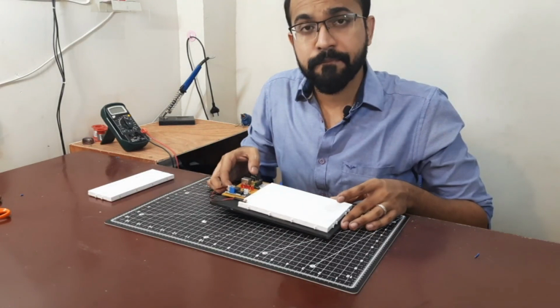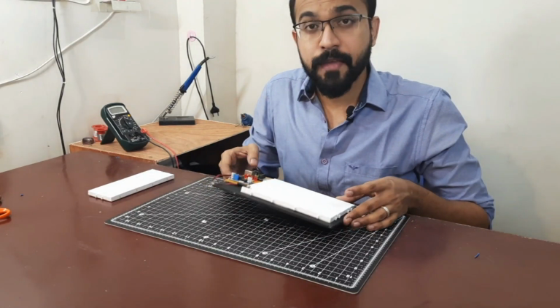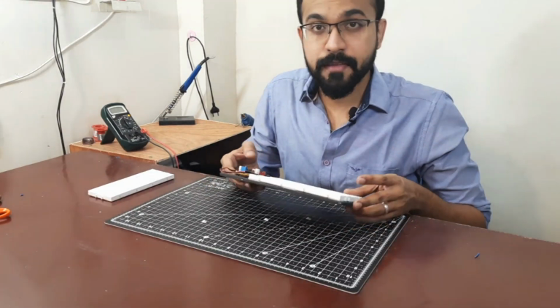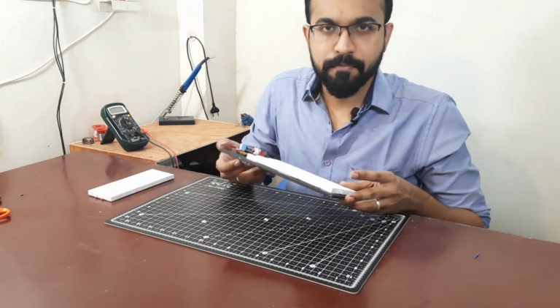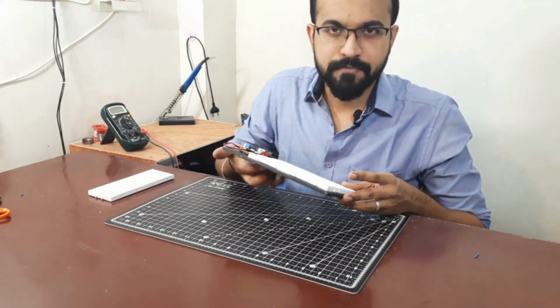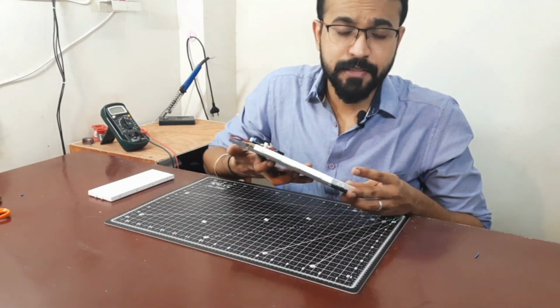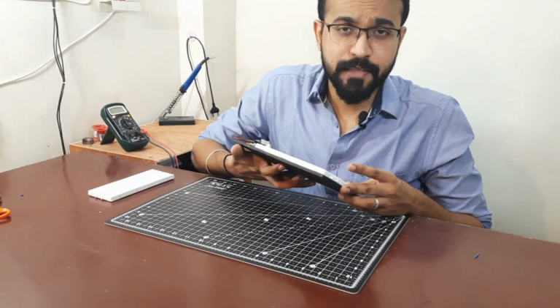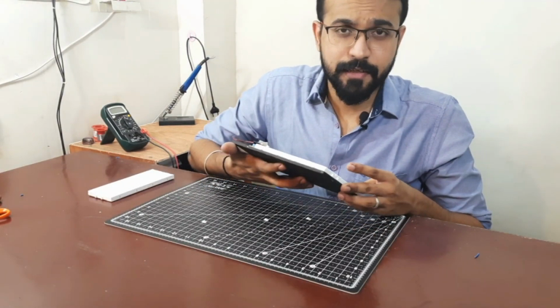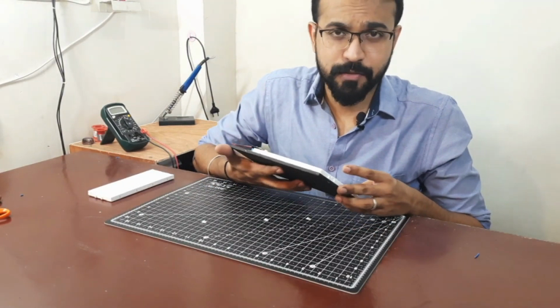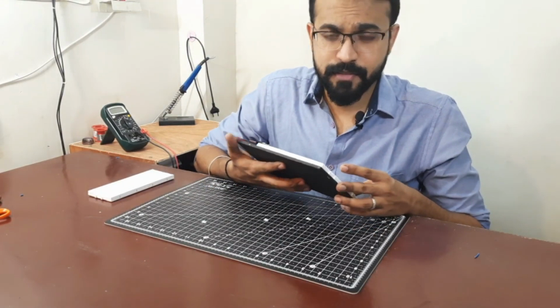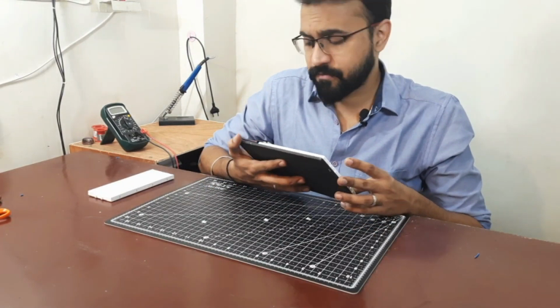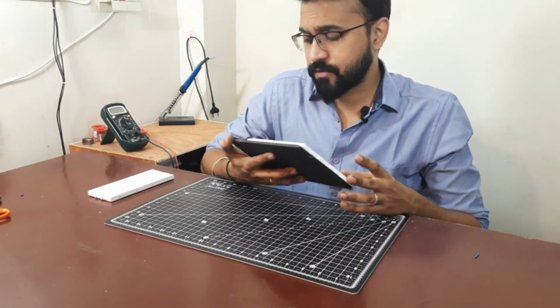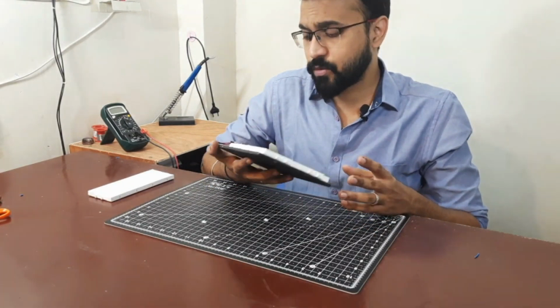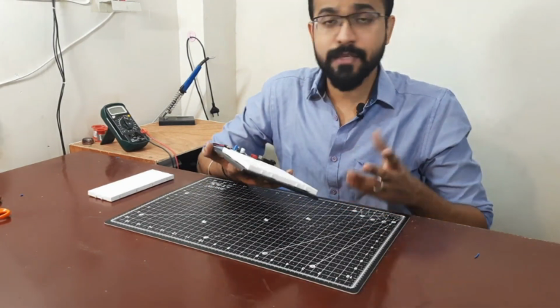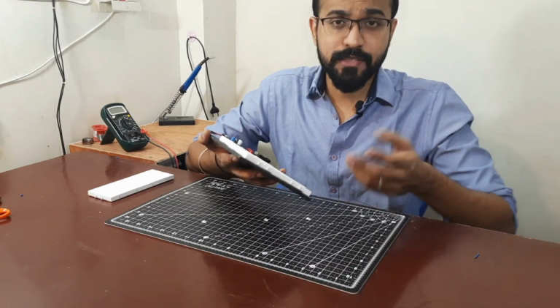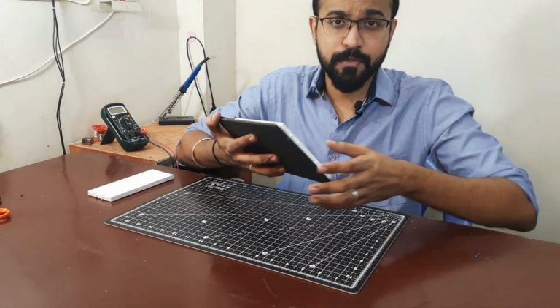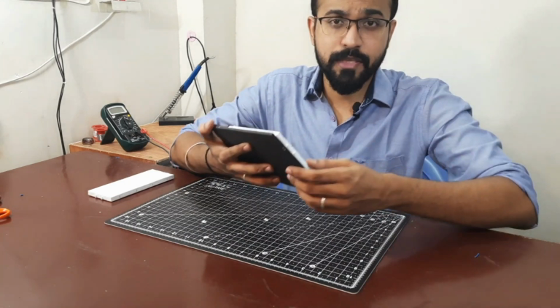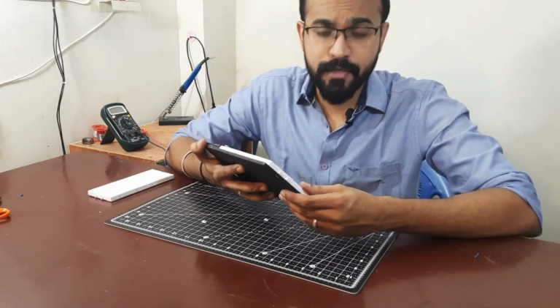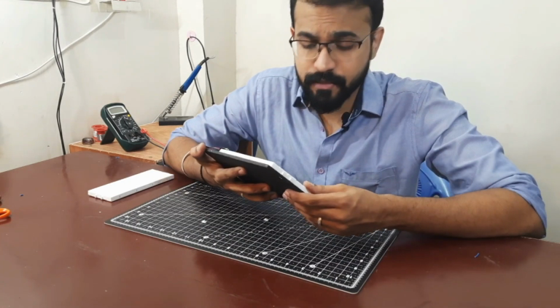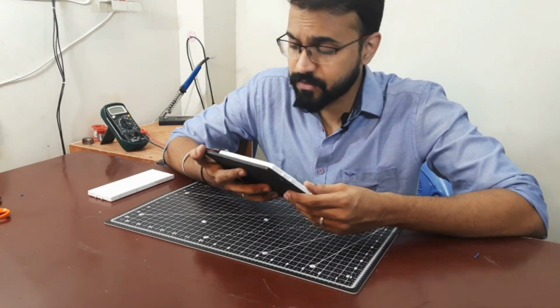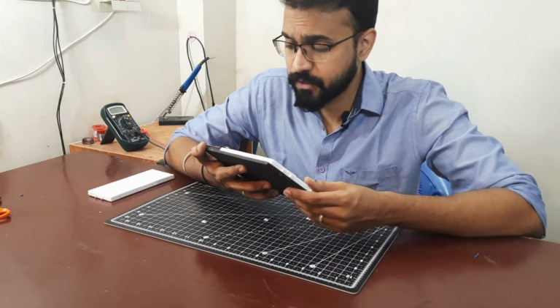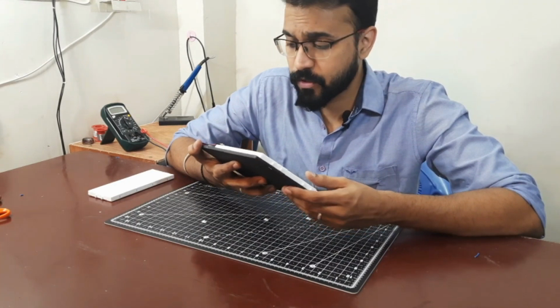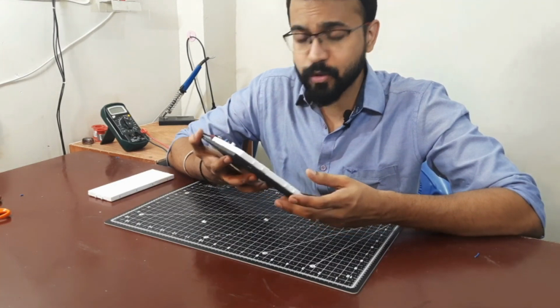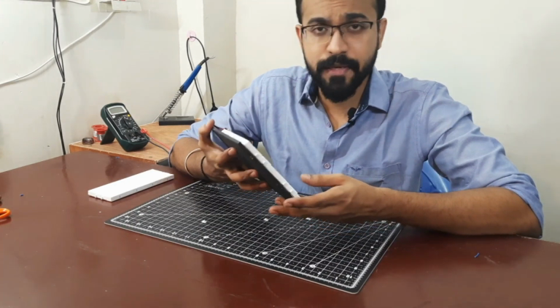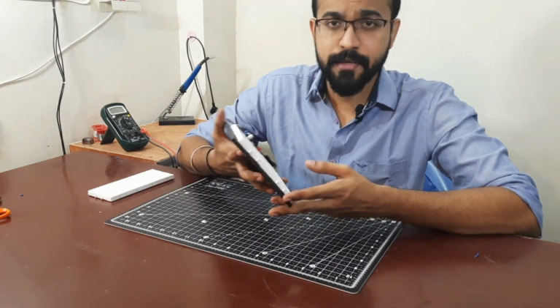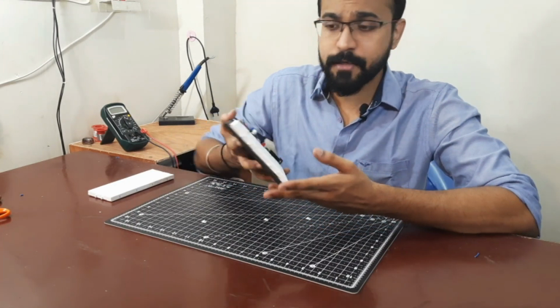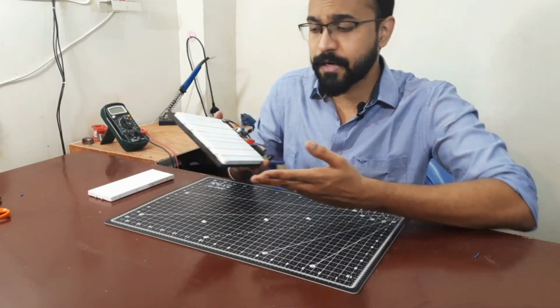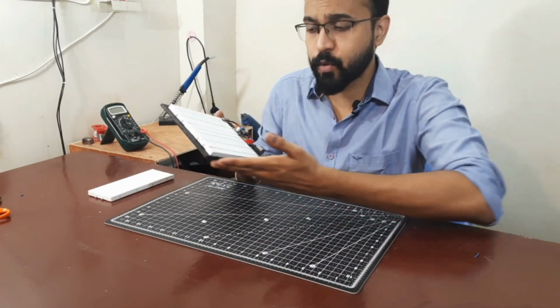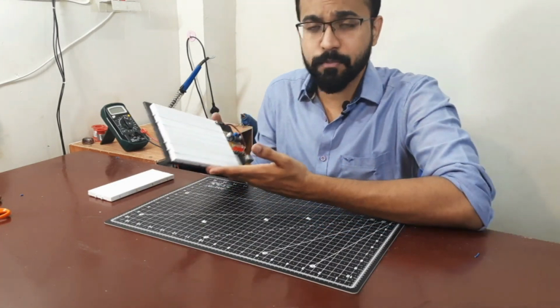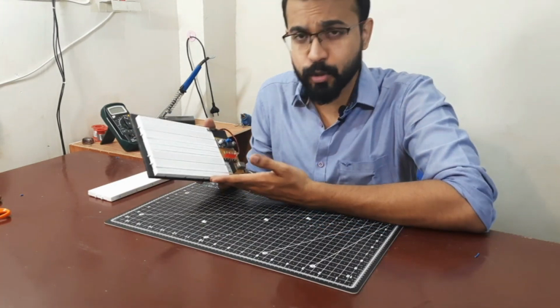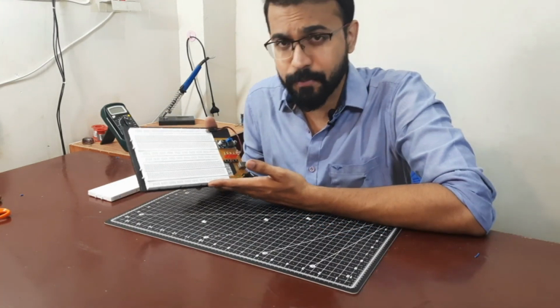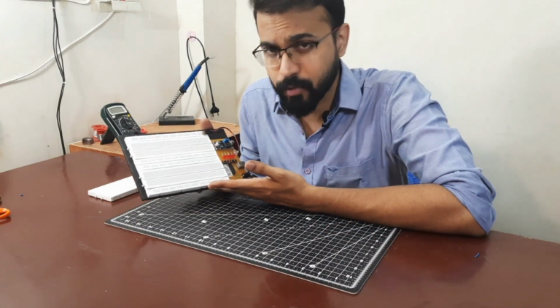Hey there! This is Khadar Electronics Made Easy. As you can see from the thumbnail, in this video we are going to make a breadboard prototyping board.